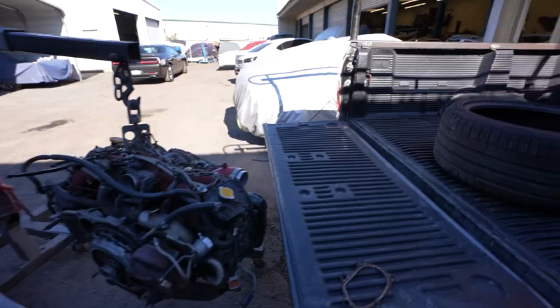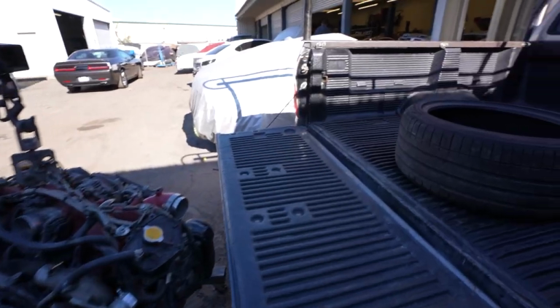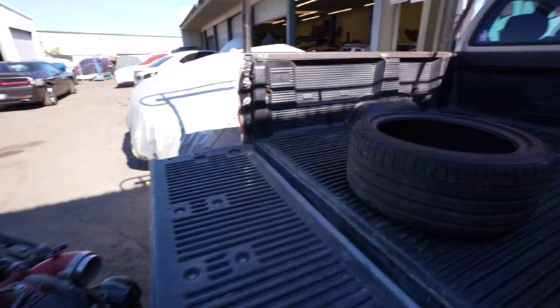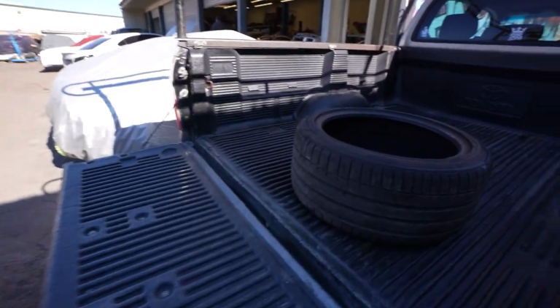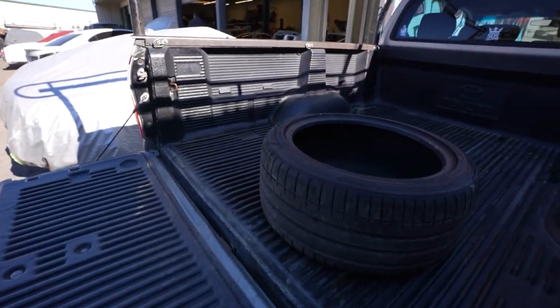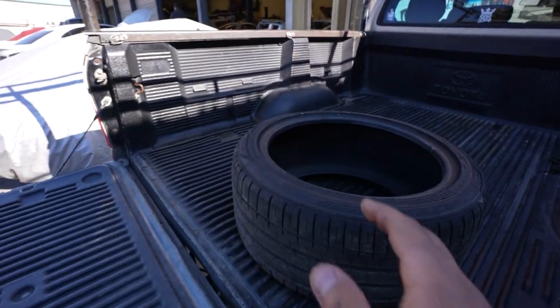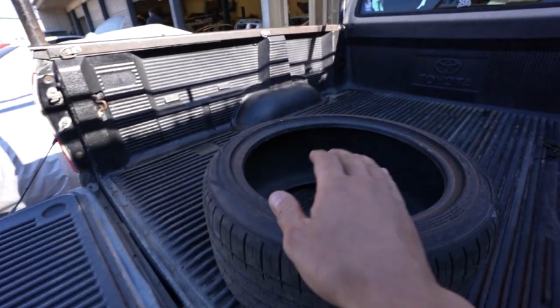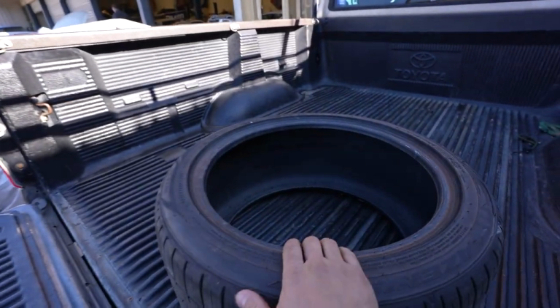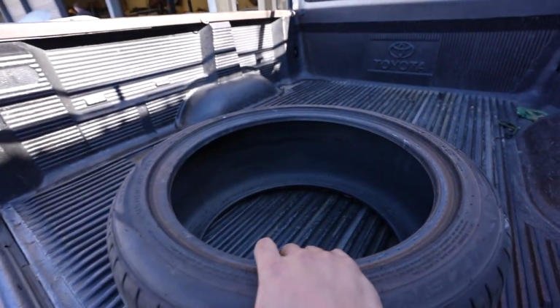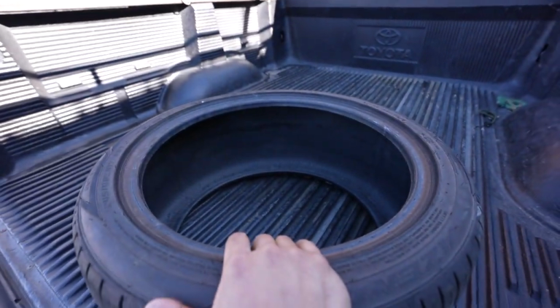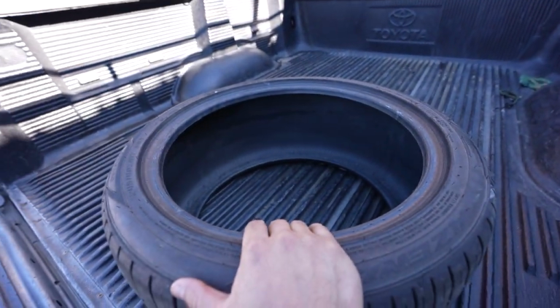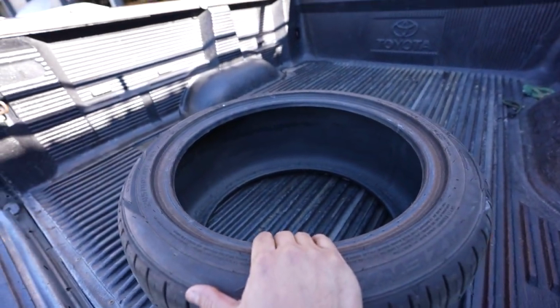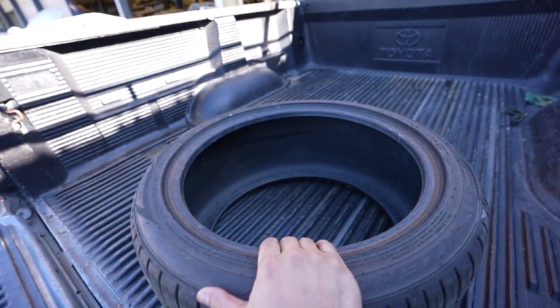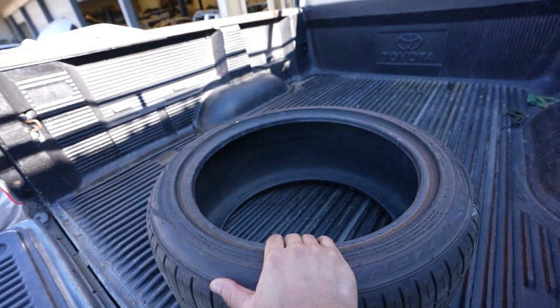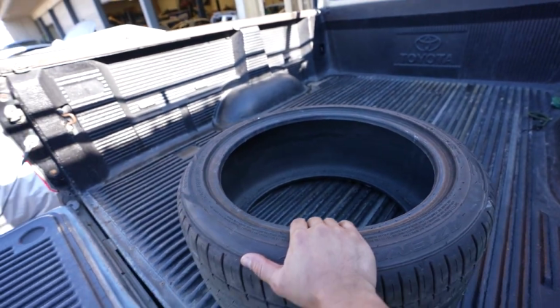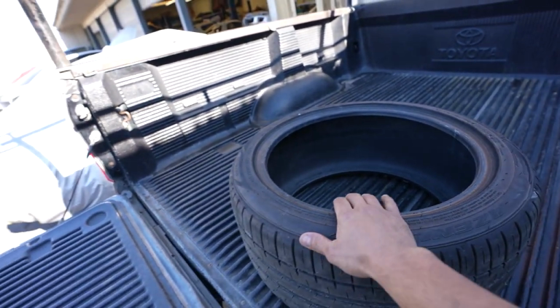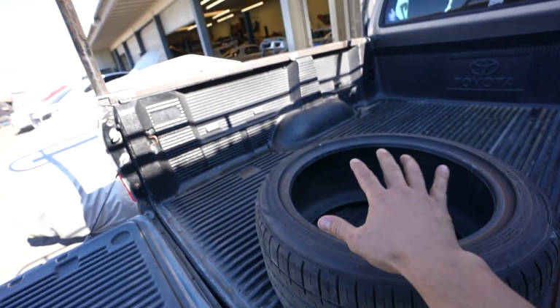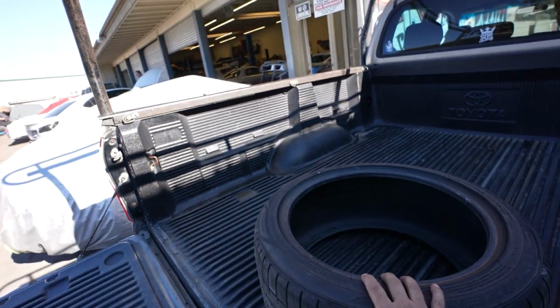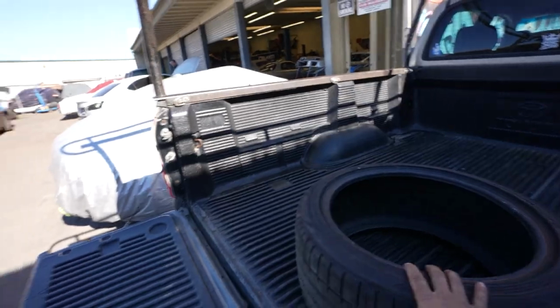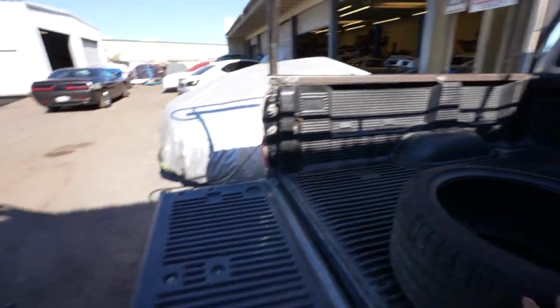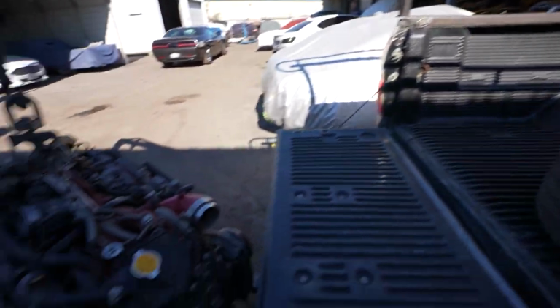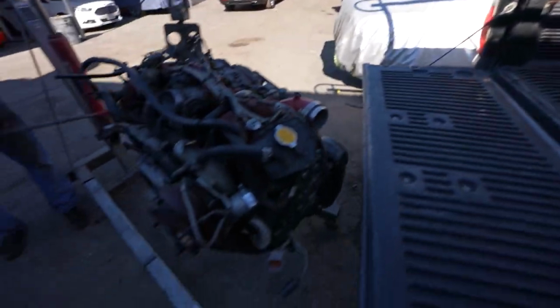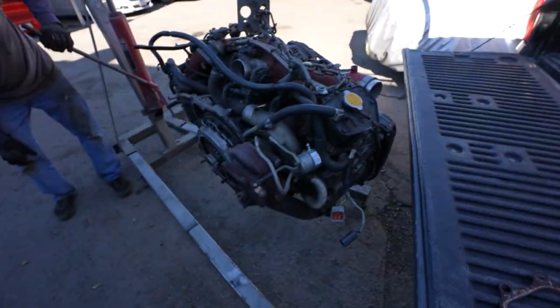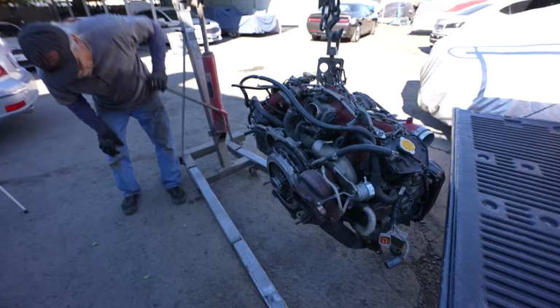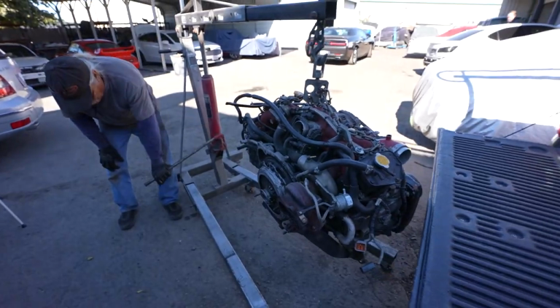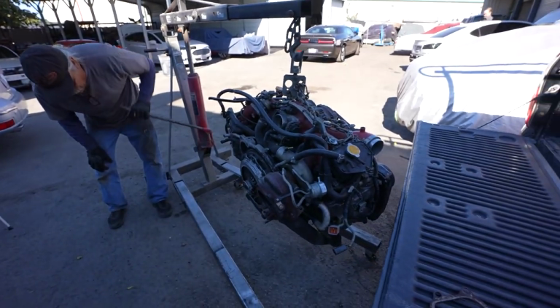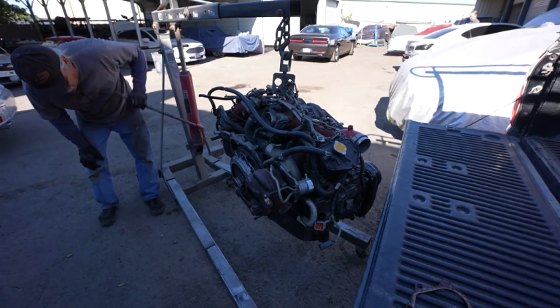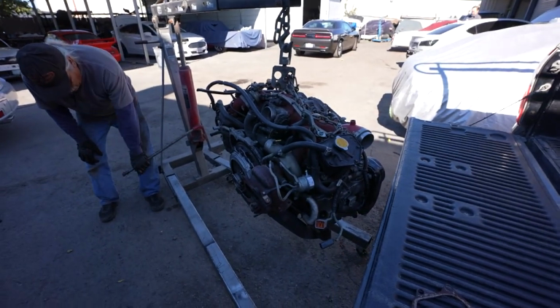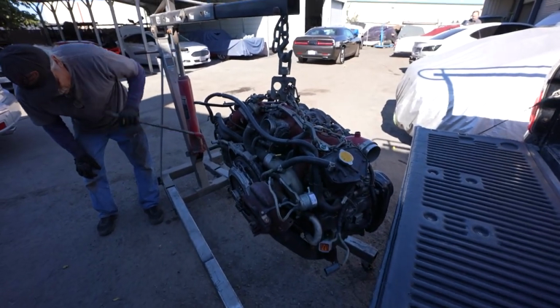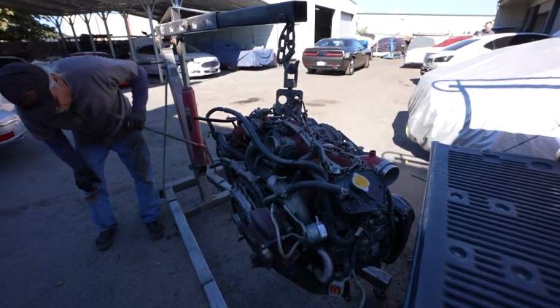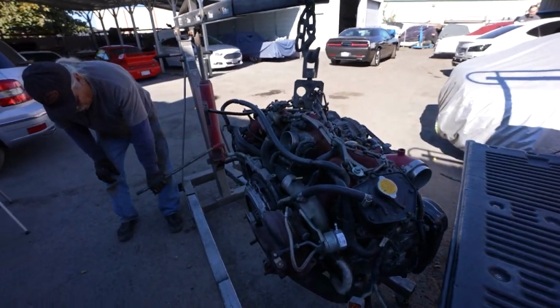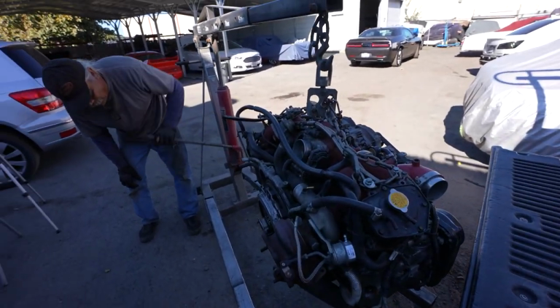We have our custom Falken-sponsored motor stand, and we're gonna back up the truck so we can get it loaded on there.